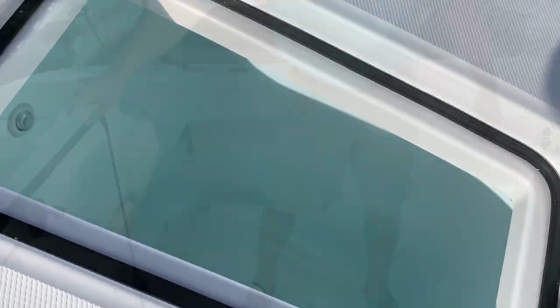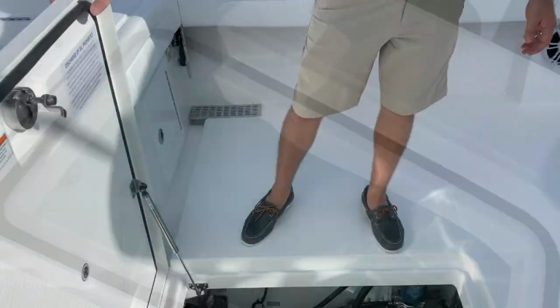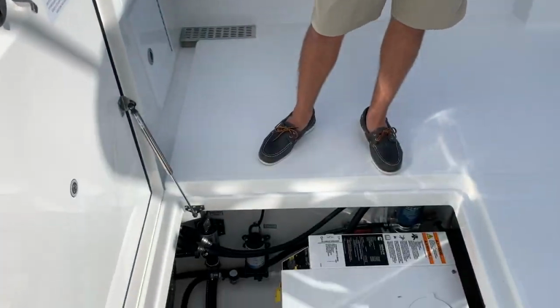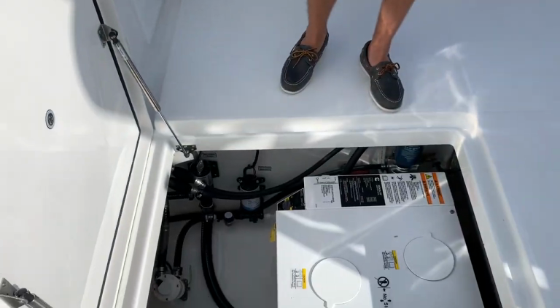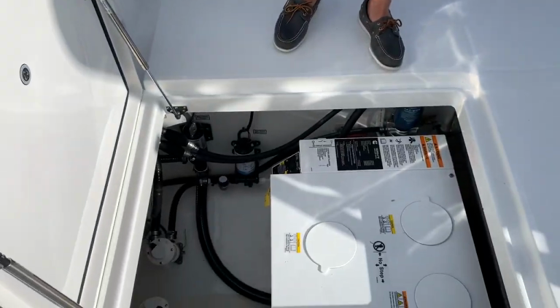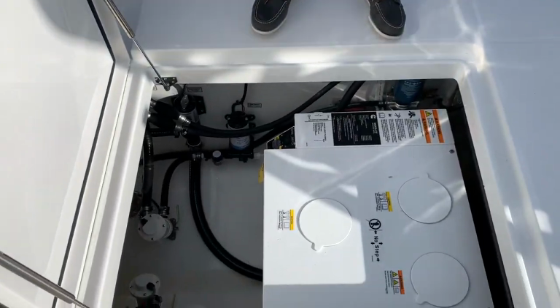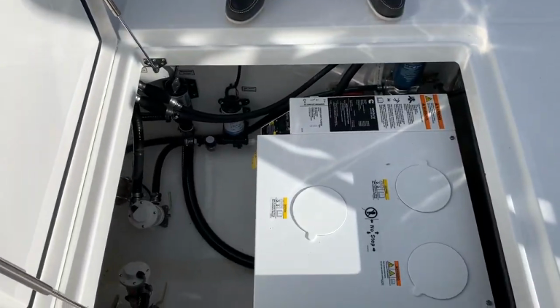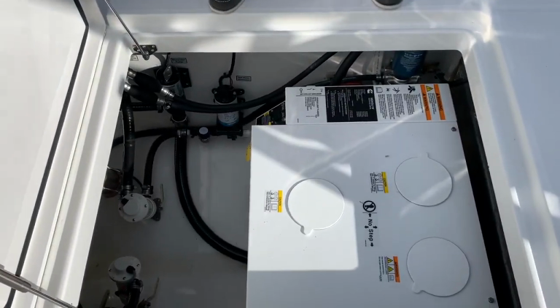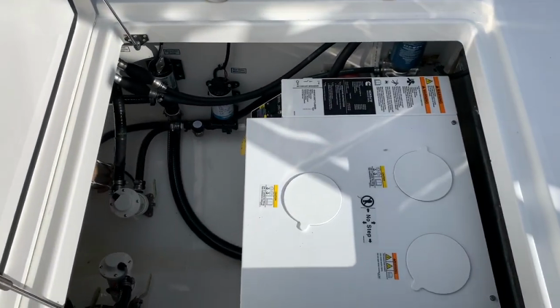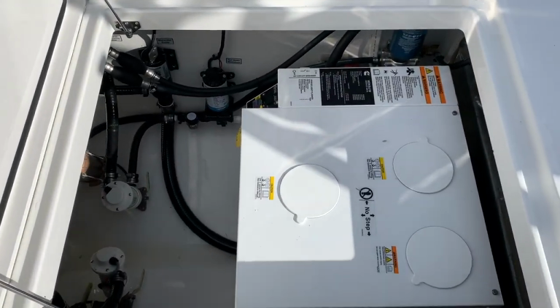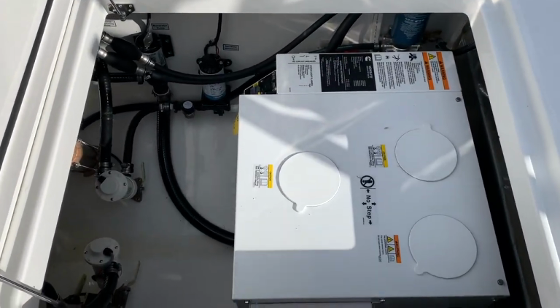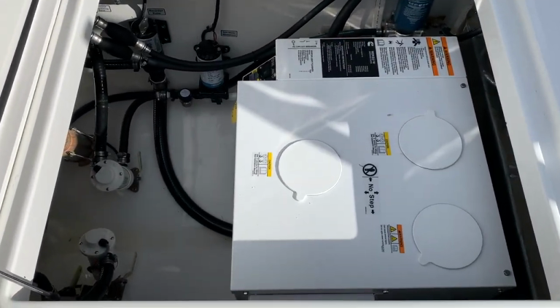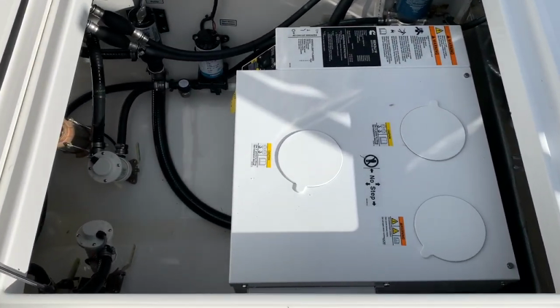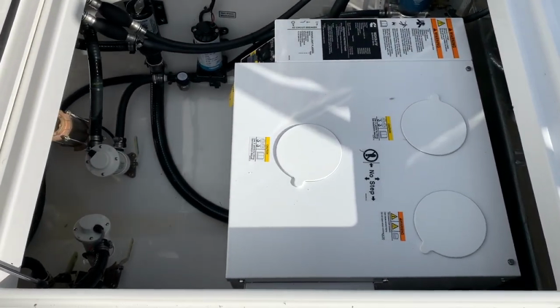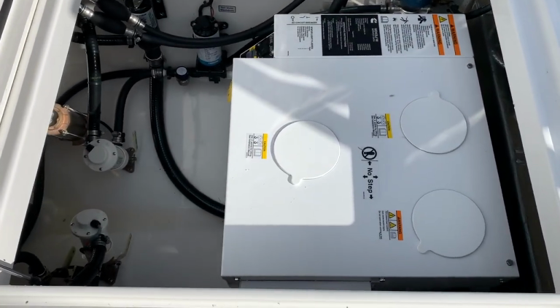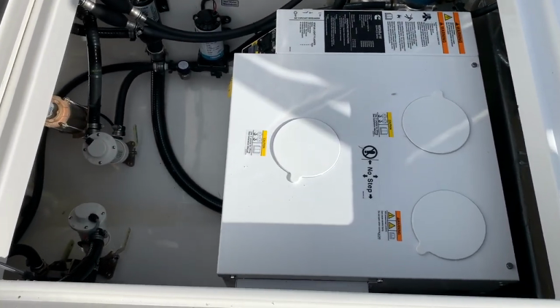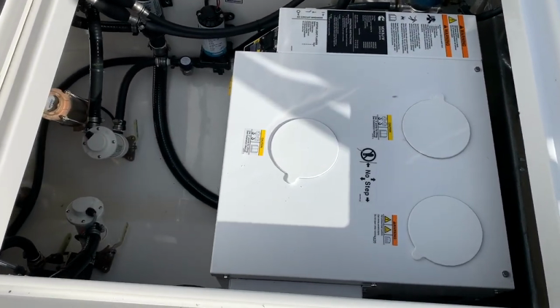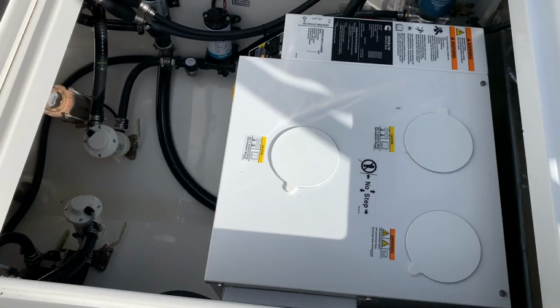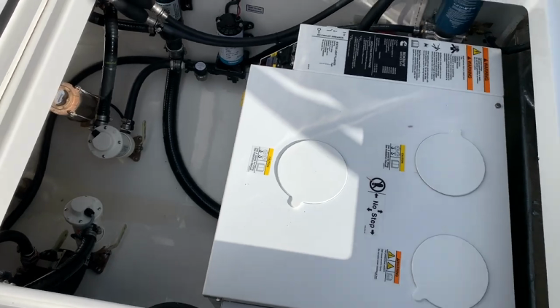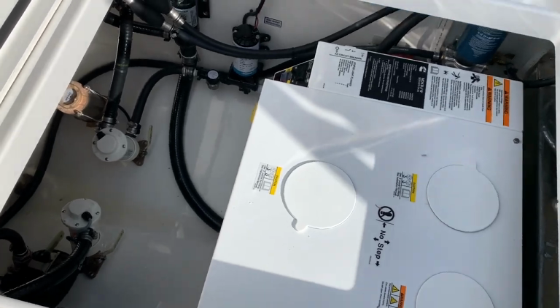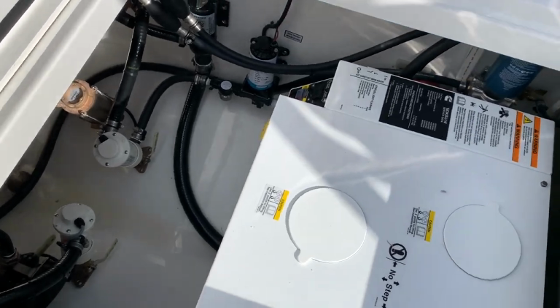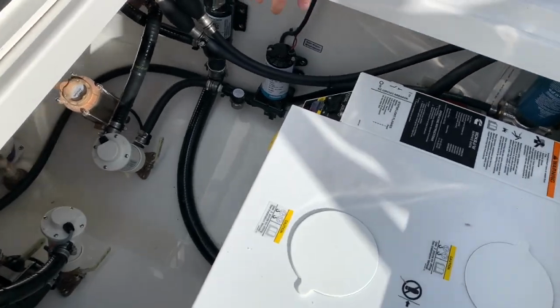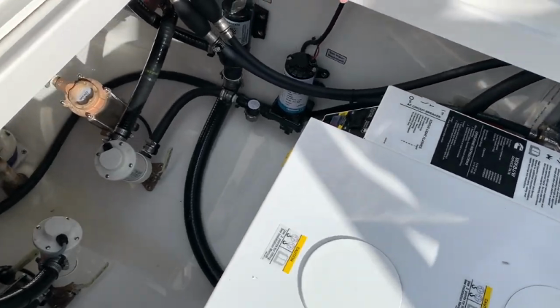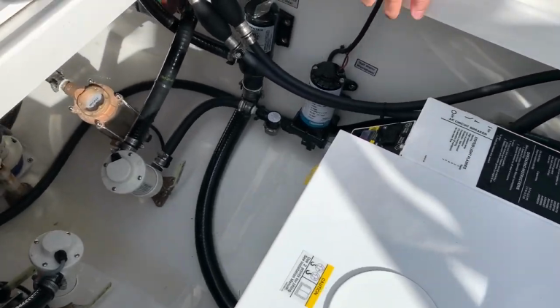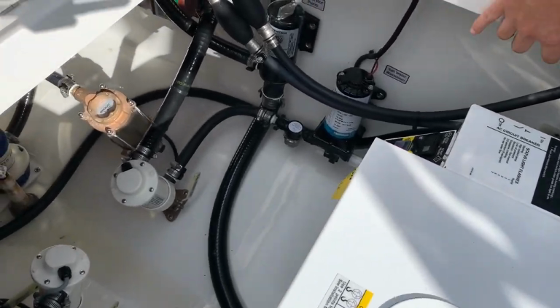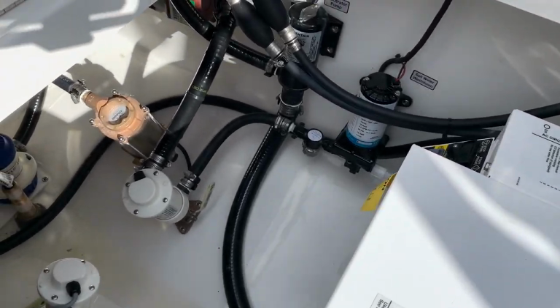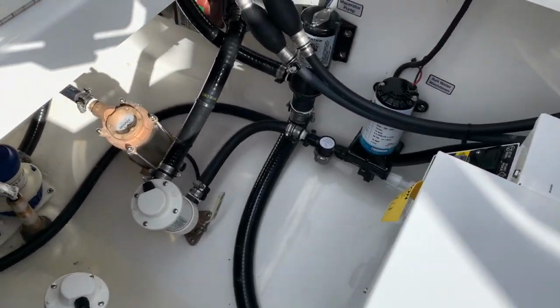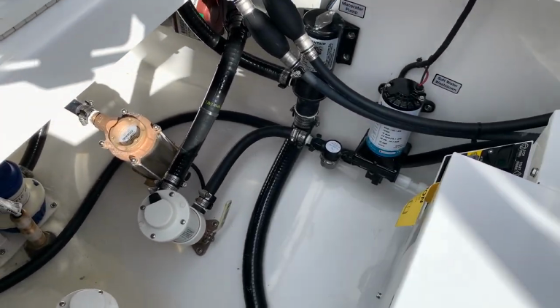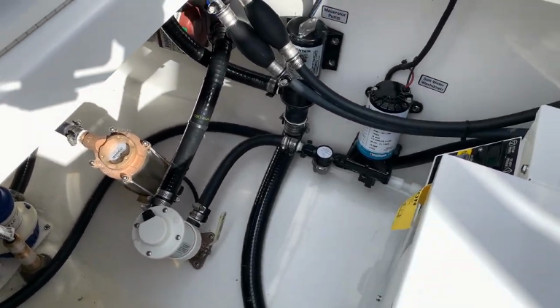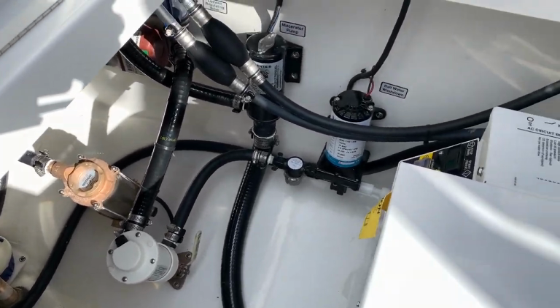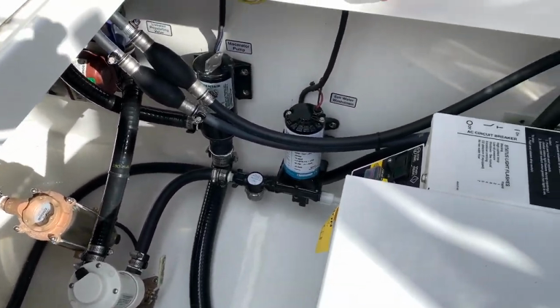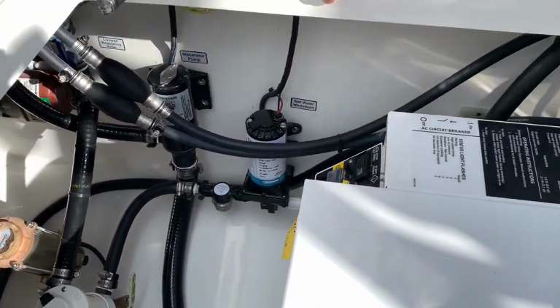One thing you notice on a Regulator: very clean, organized bilges. All your pumps and accessories are labeled in there.